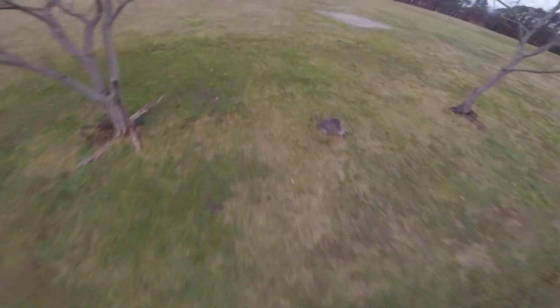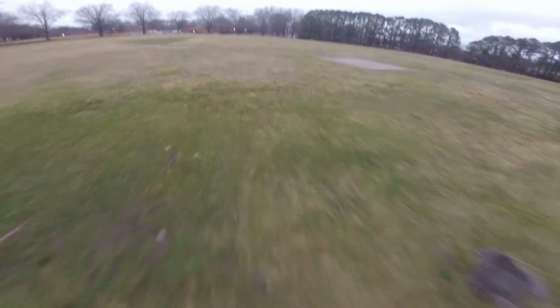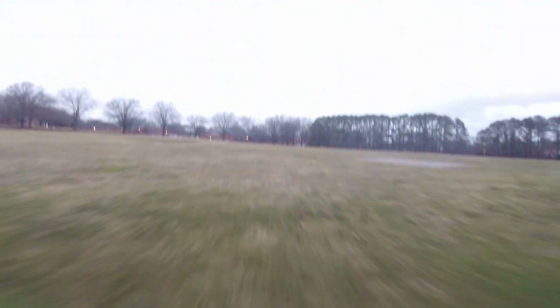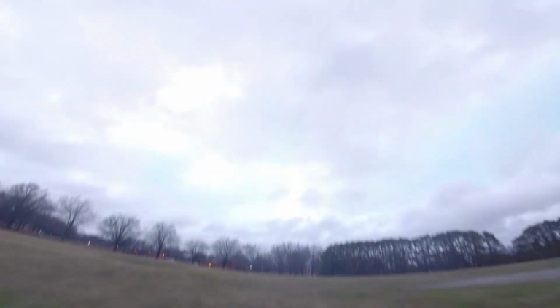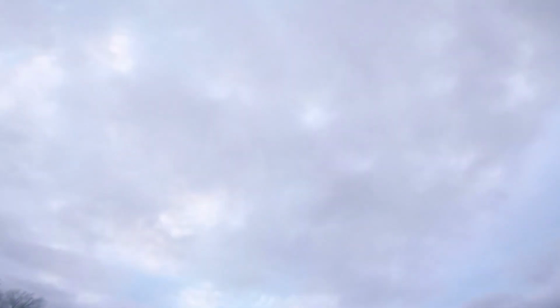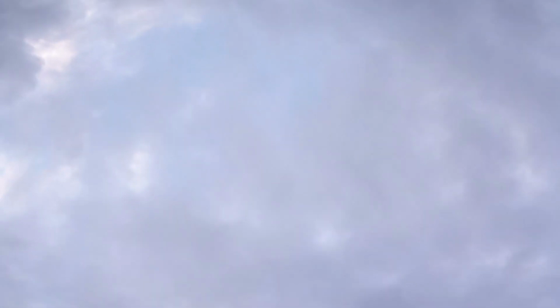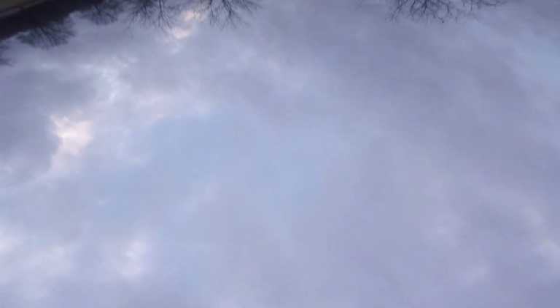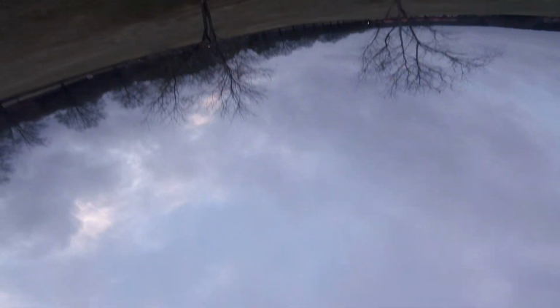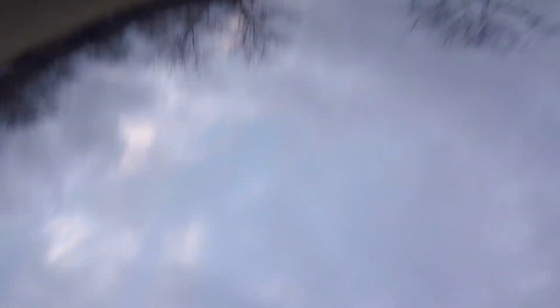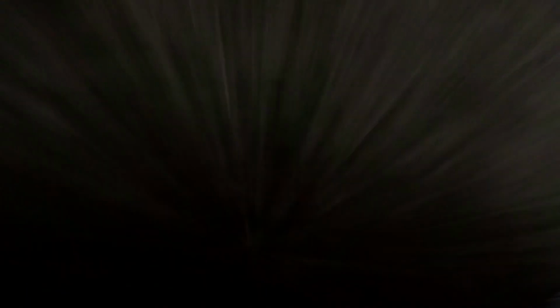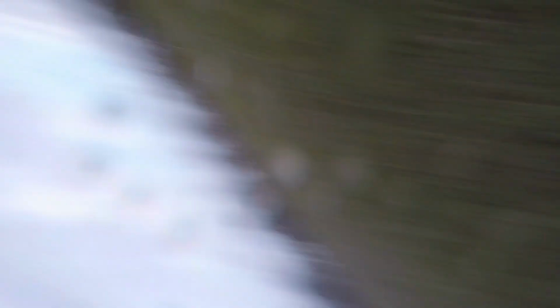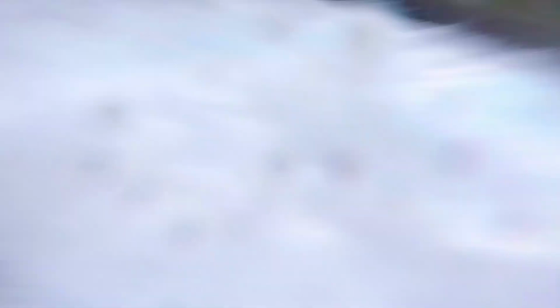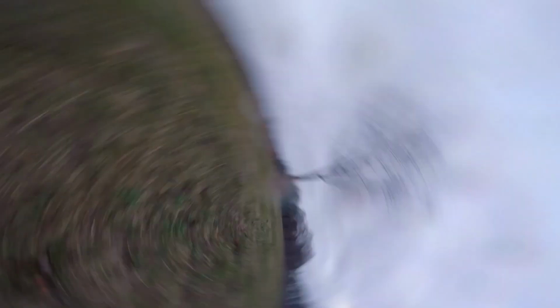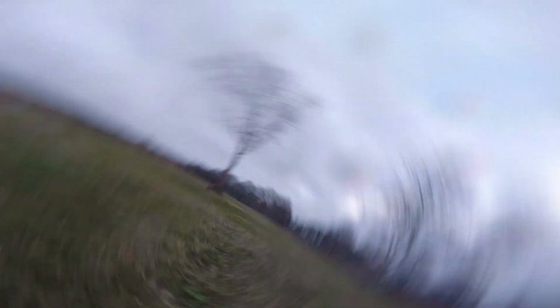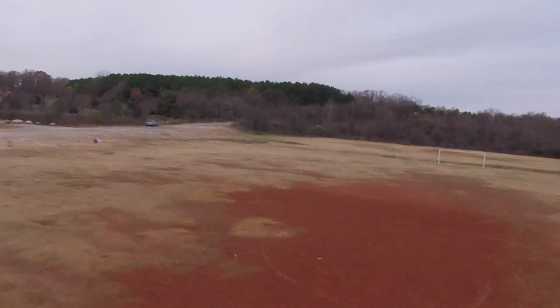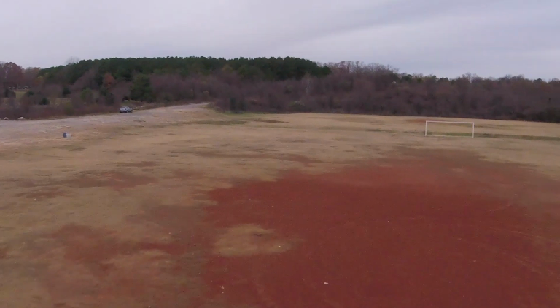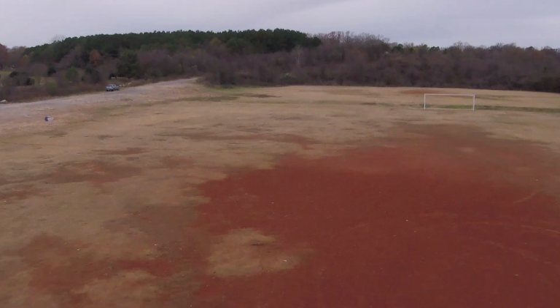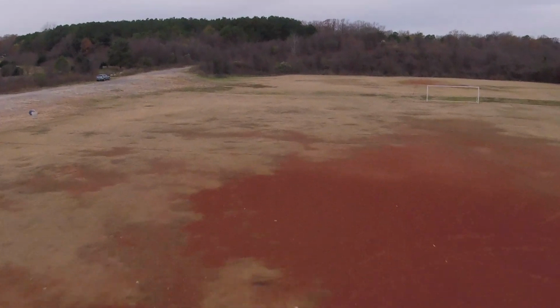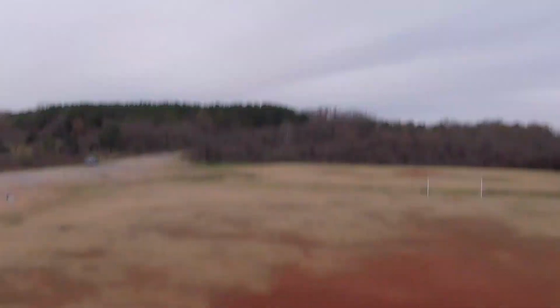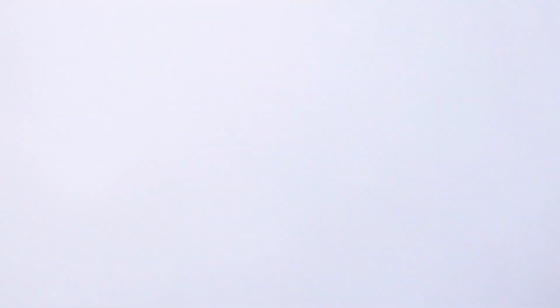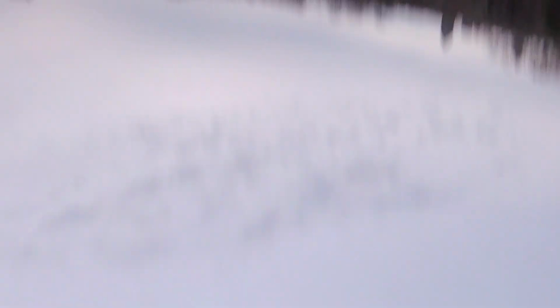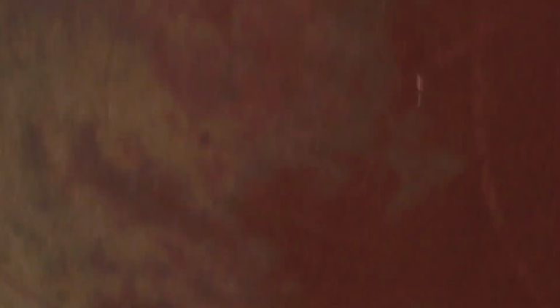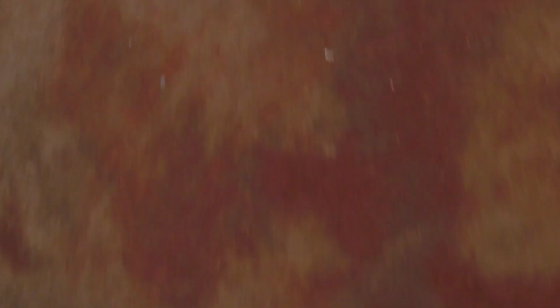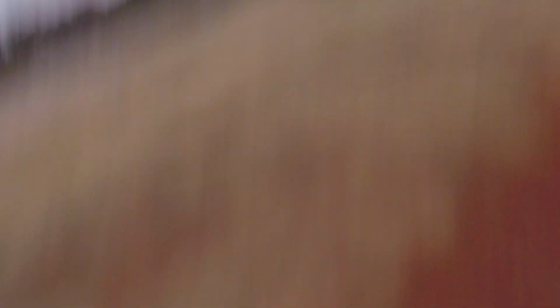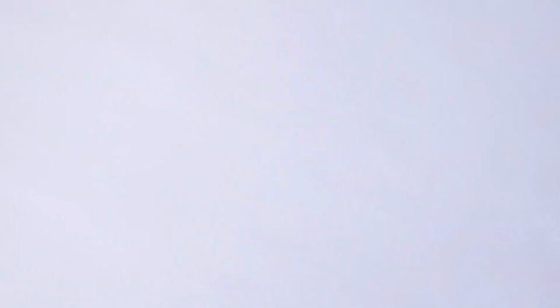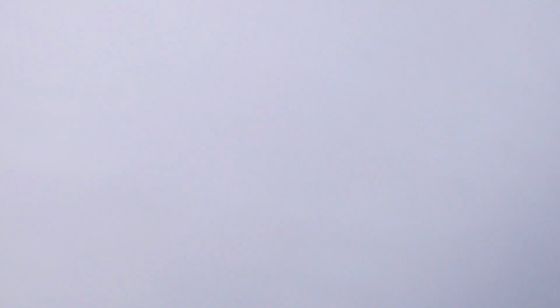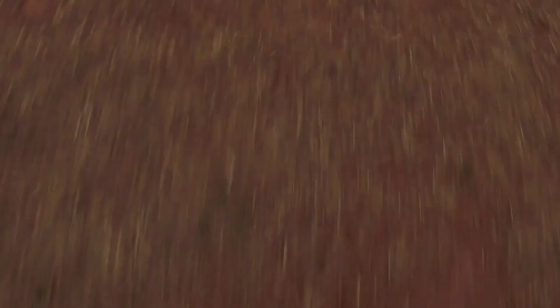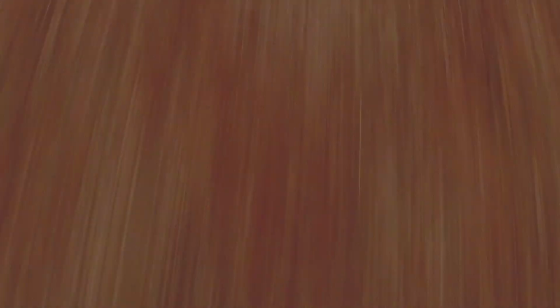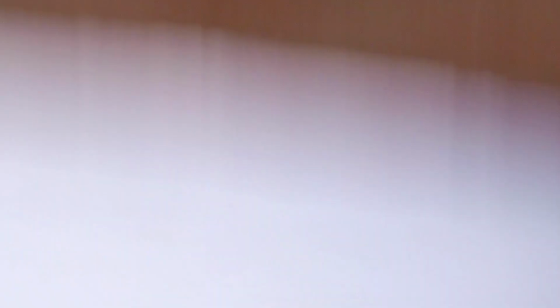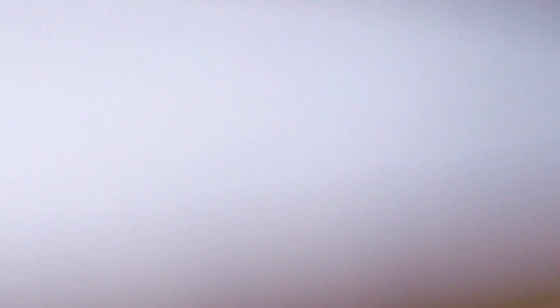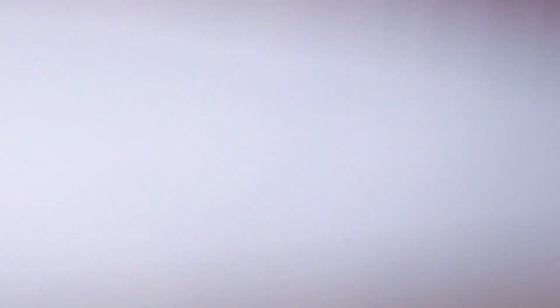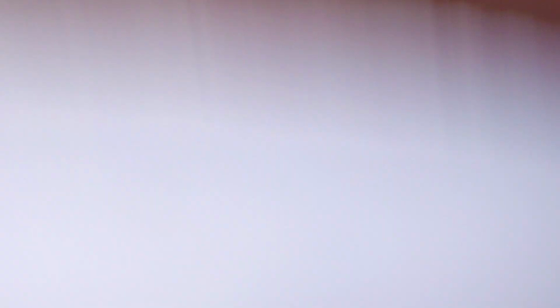My first power loop ended with me headfirst in the ground. One of my first back flips ended with me going into the ground.